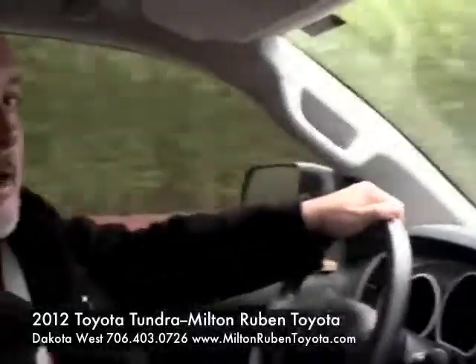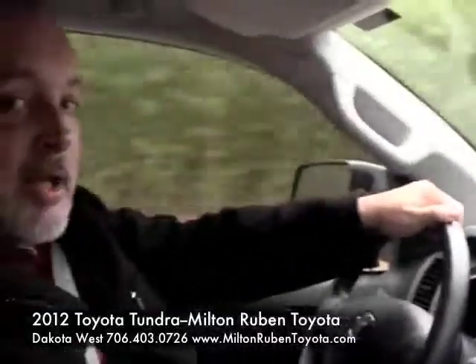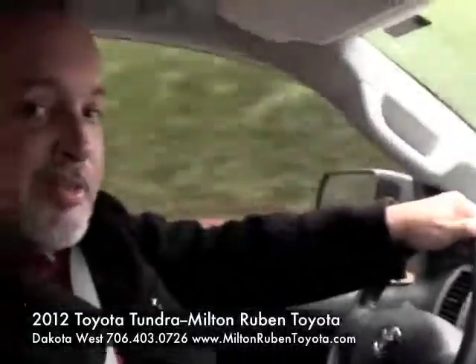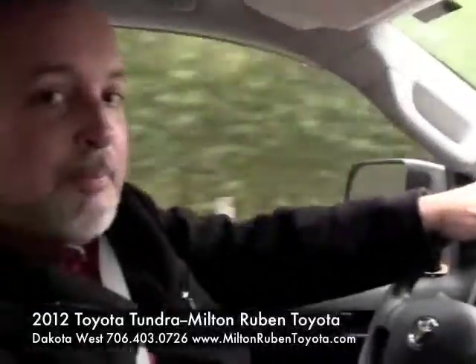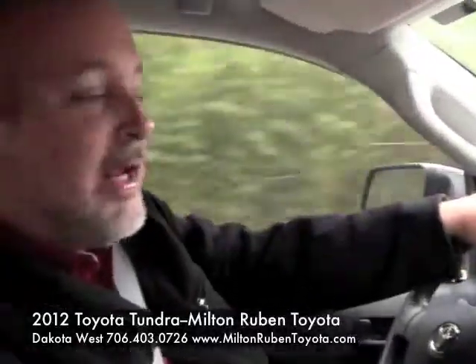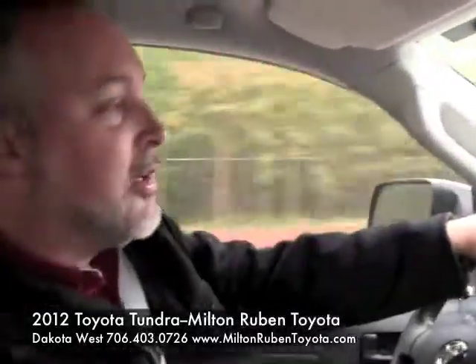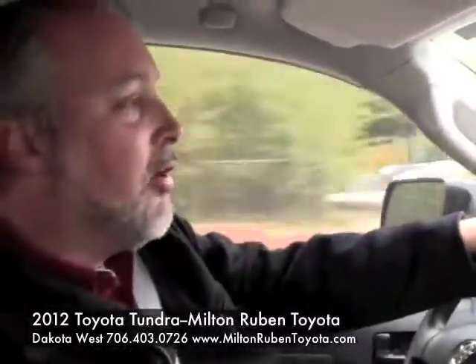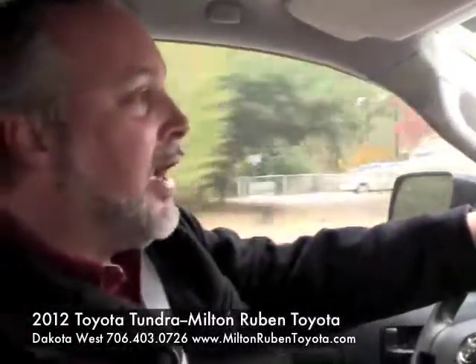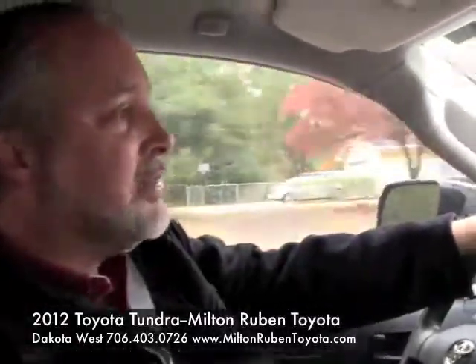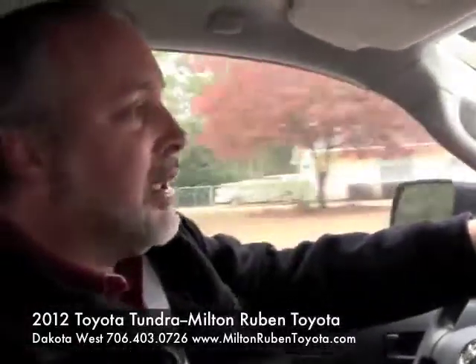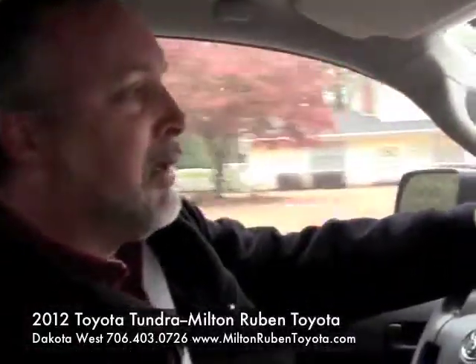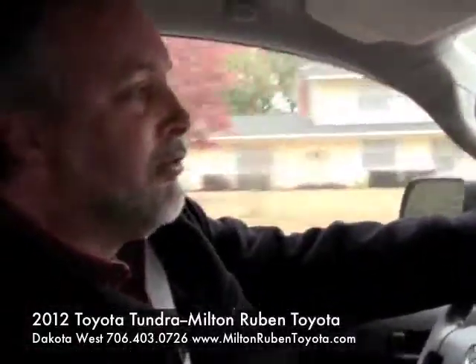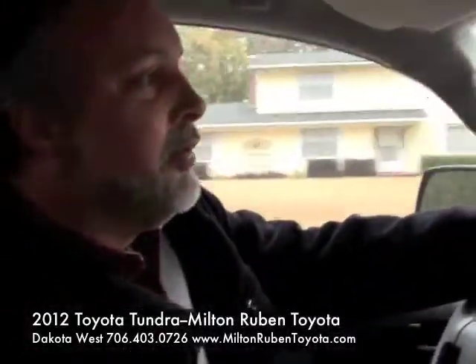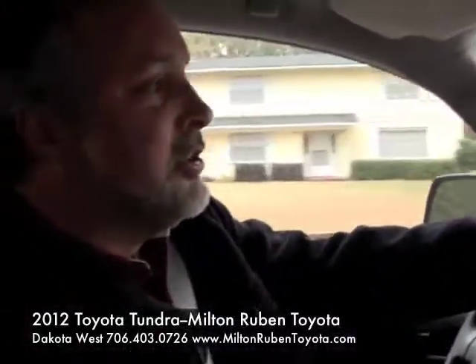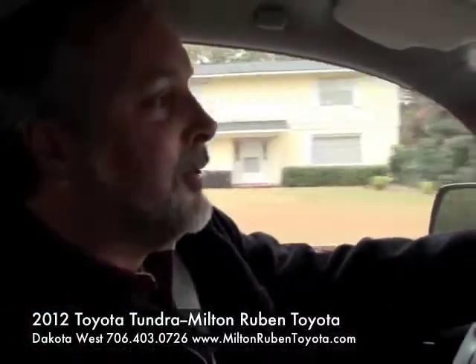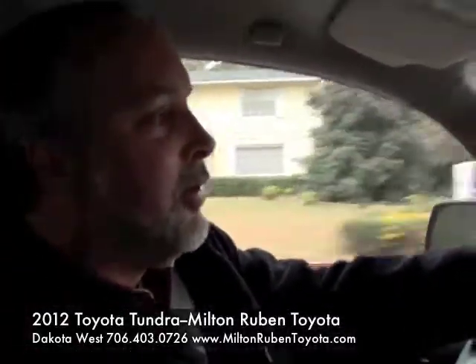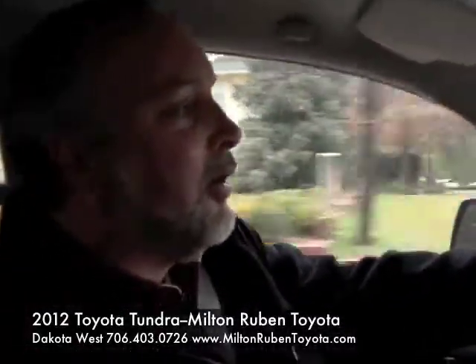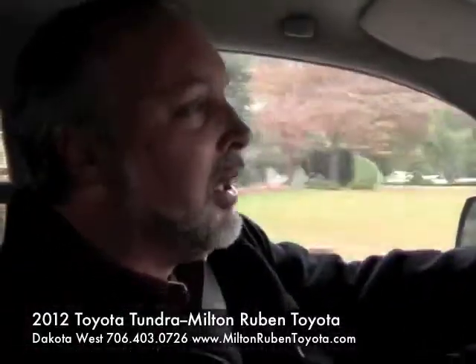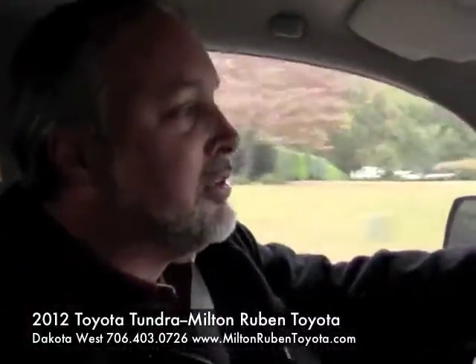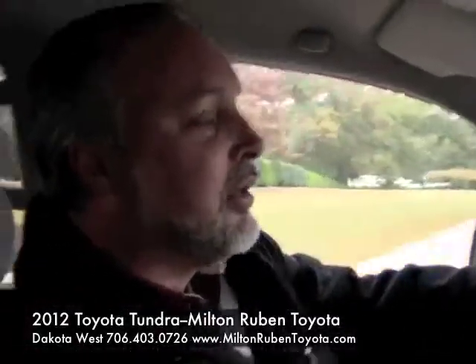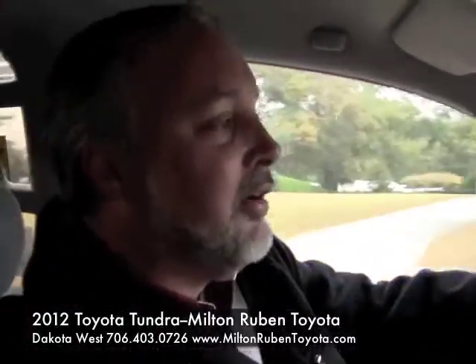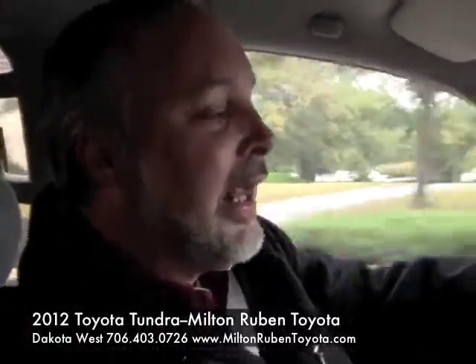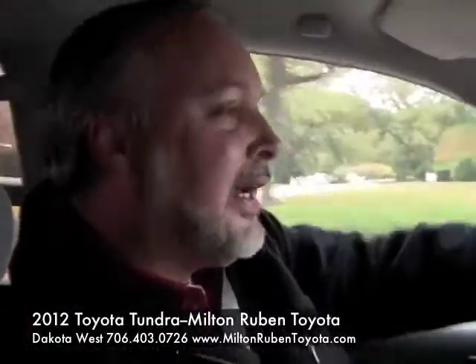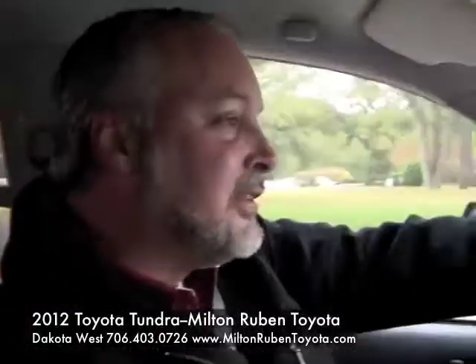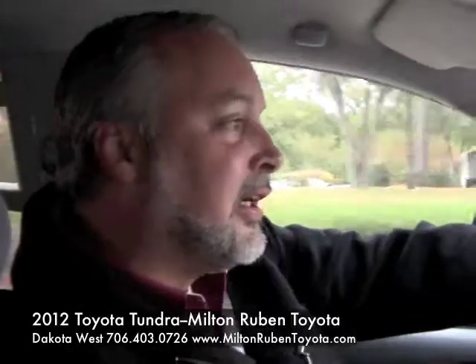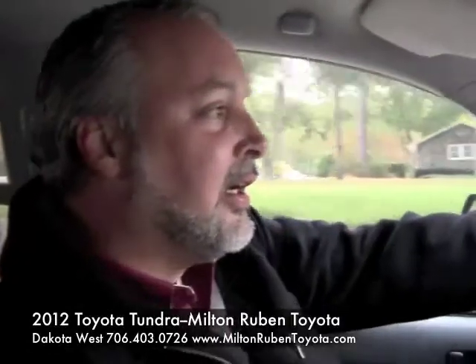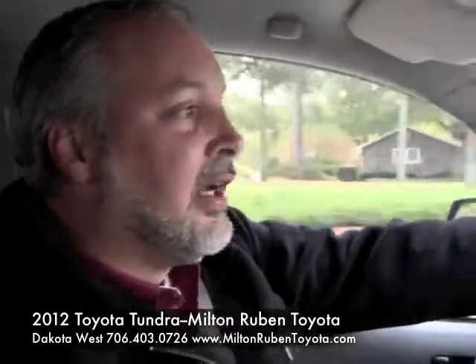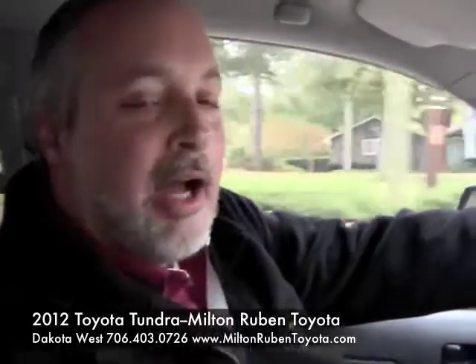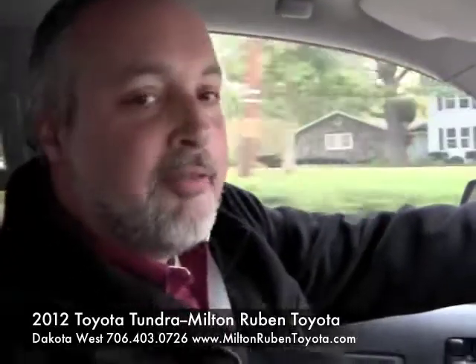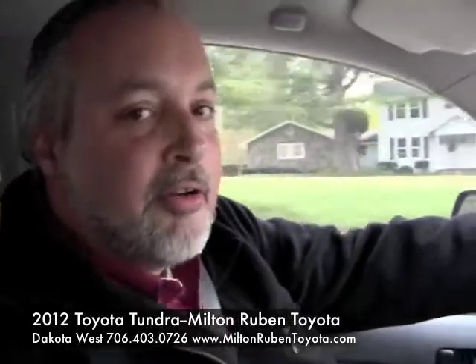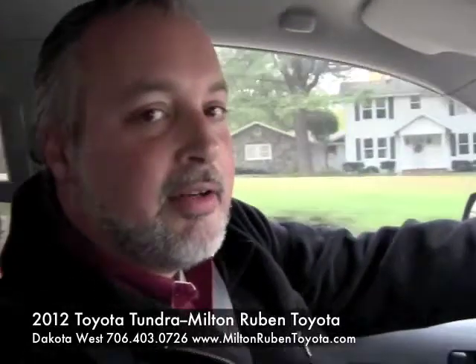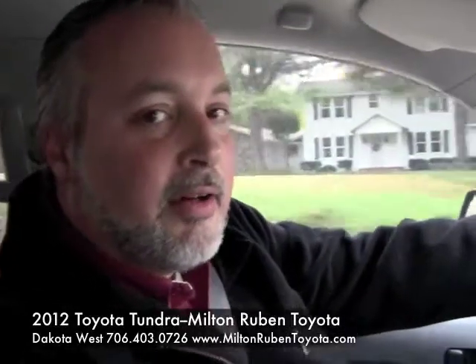Come see me, Dakota West, at Milton Rubin Superstore on Washington Road in Augusta. I'll give you a great deal.